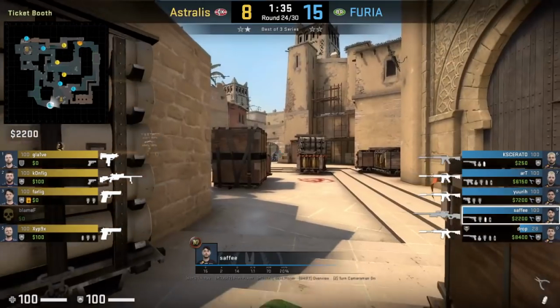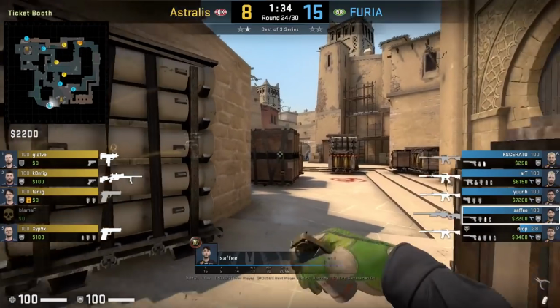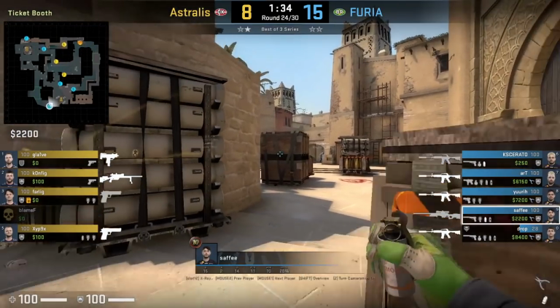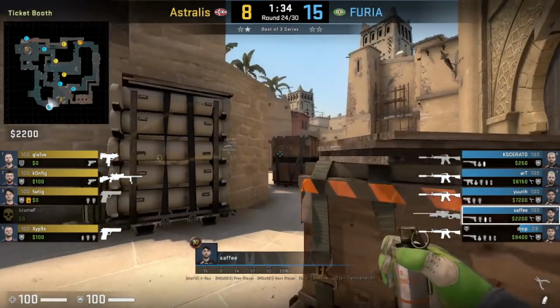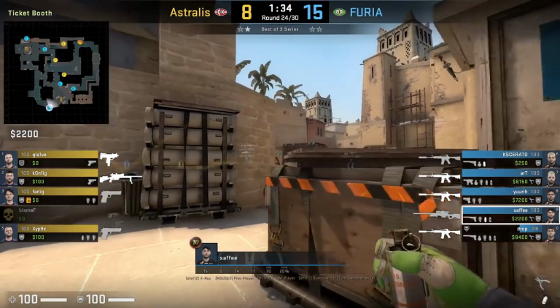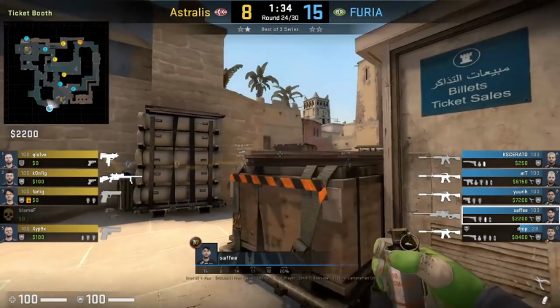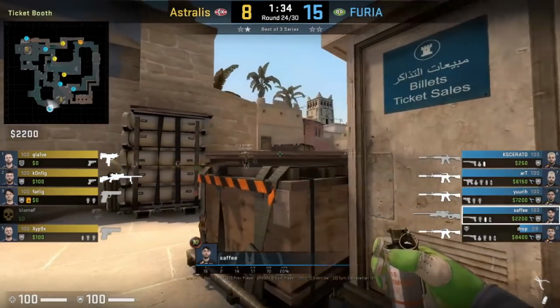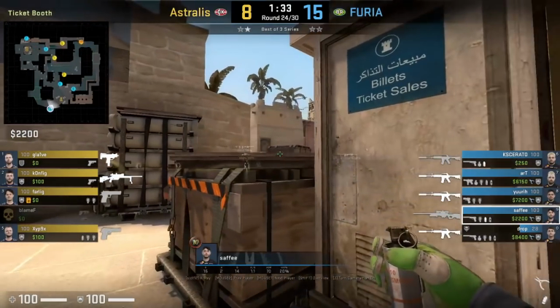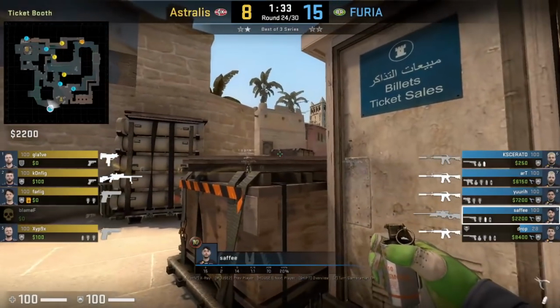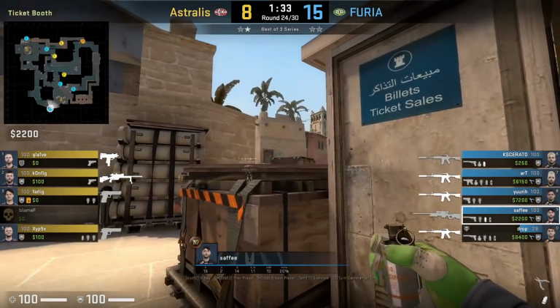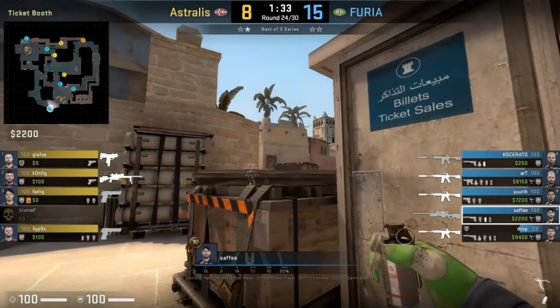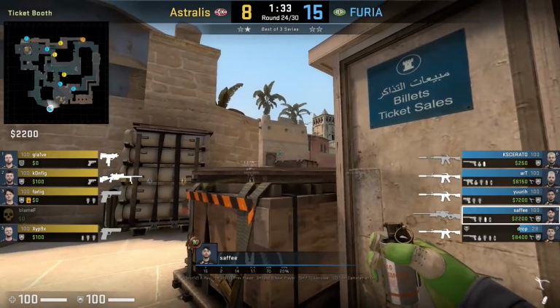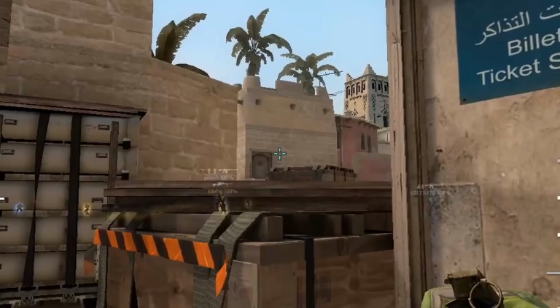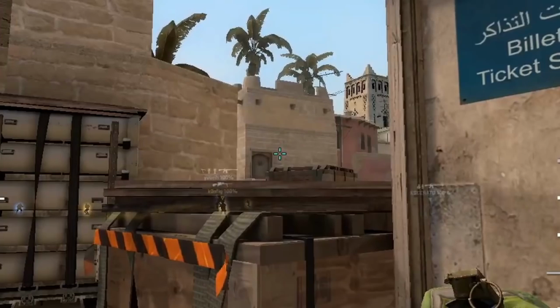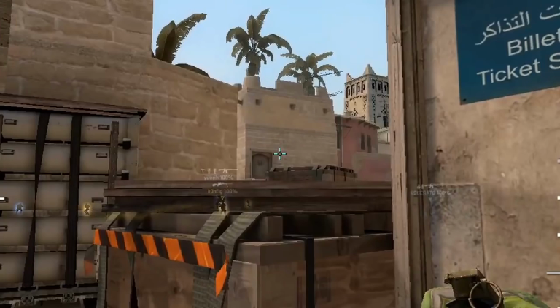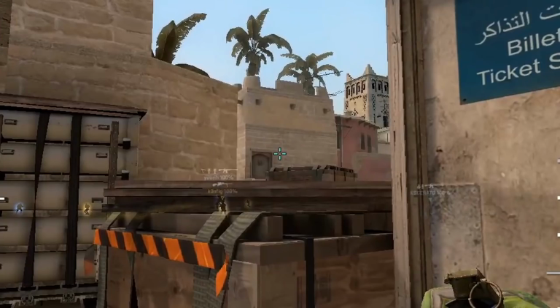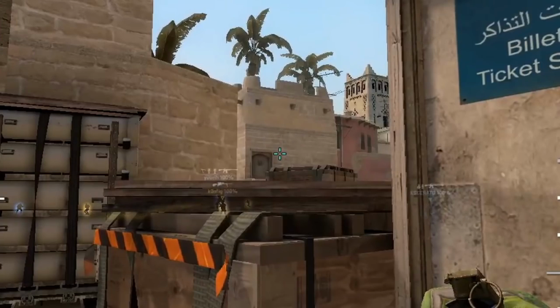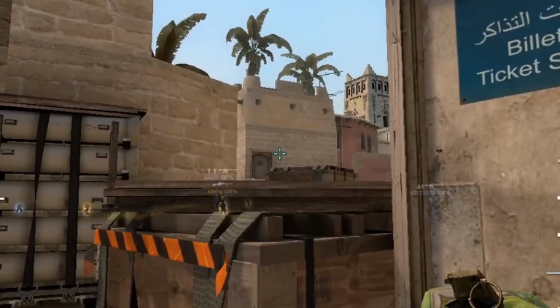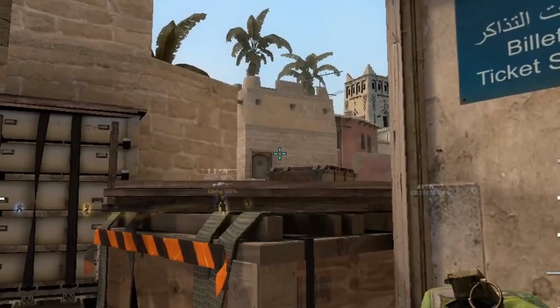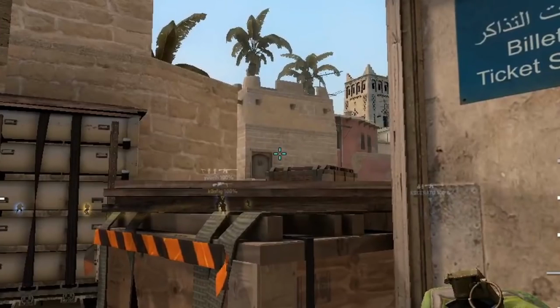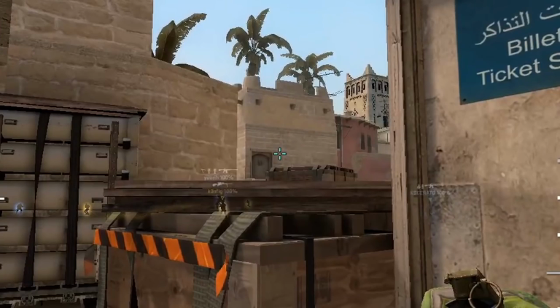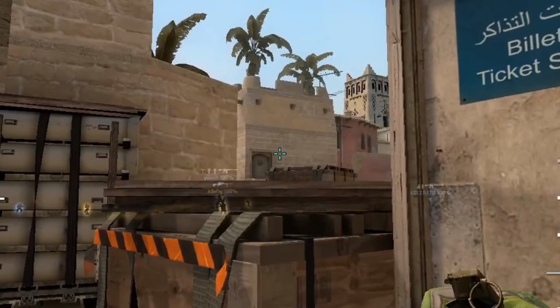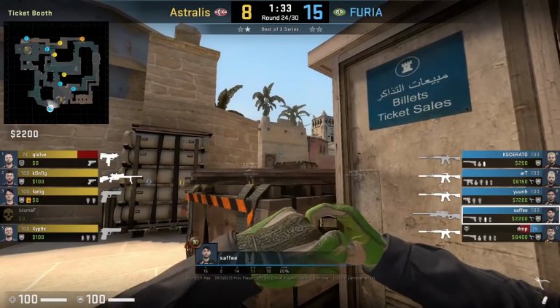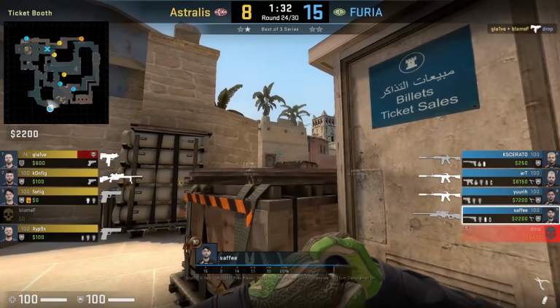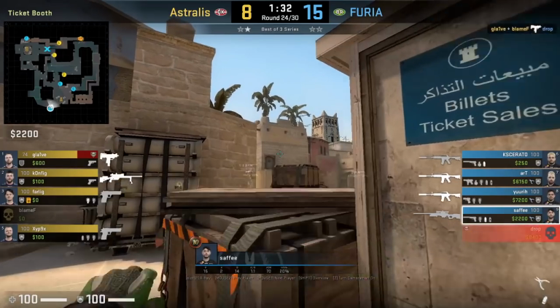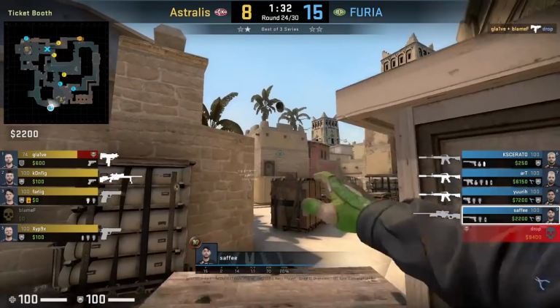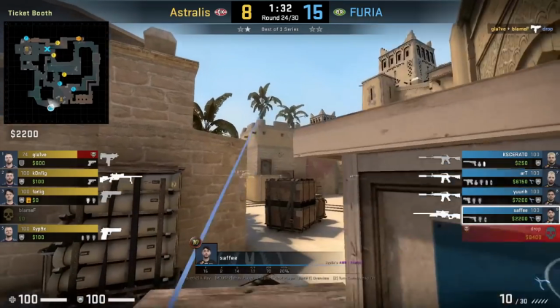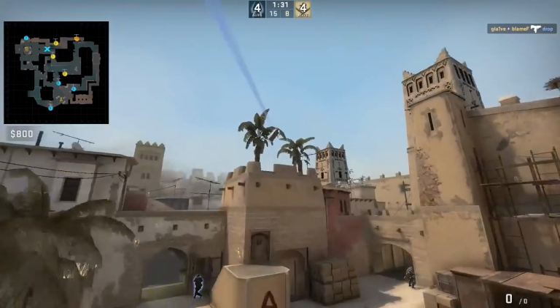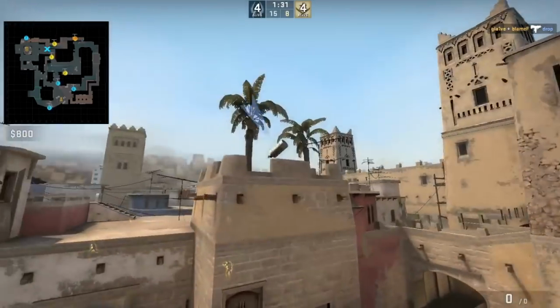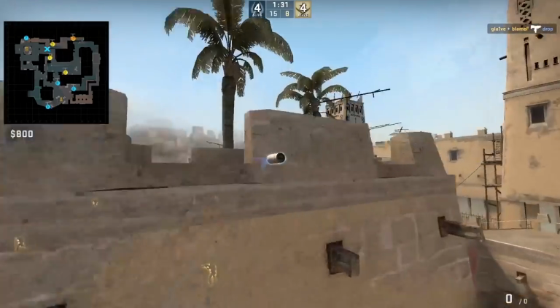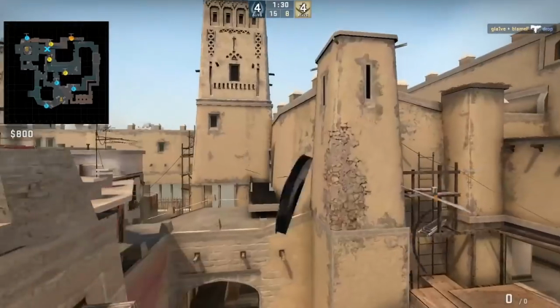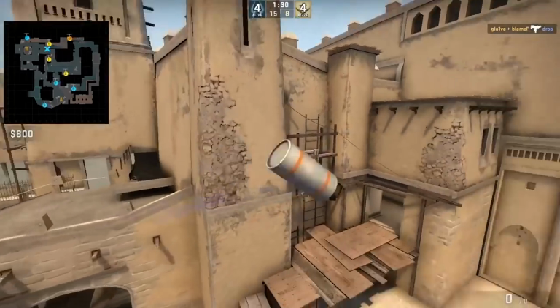Safe smokes palace from Ticket. He aims to the right of this door on top of the stairs, then runs forward and jump throws.